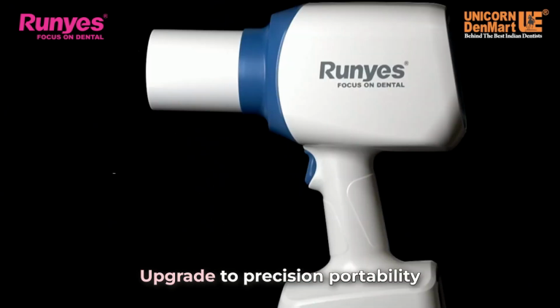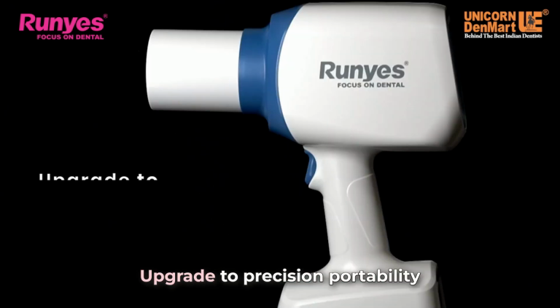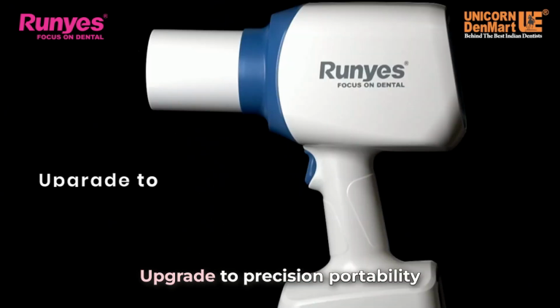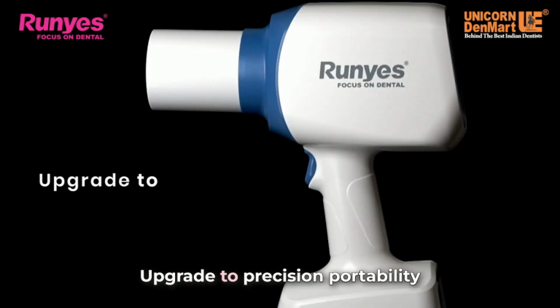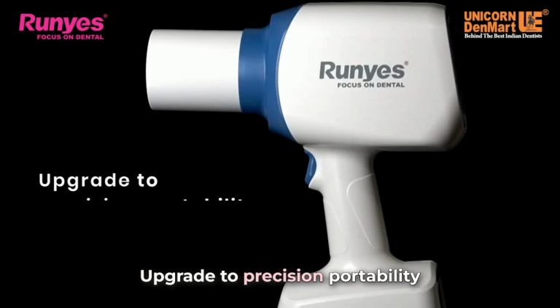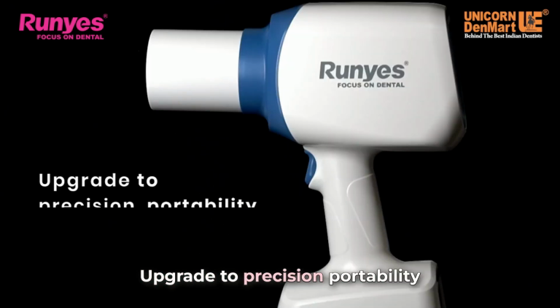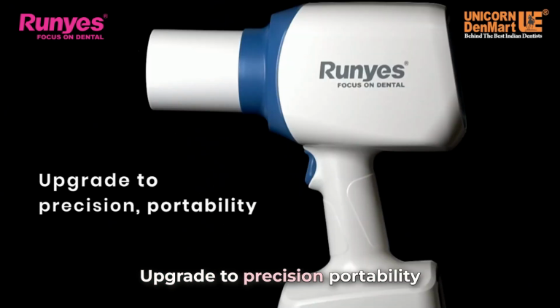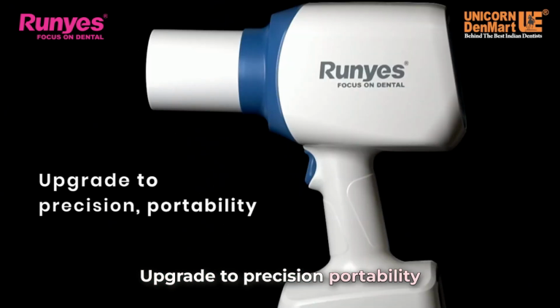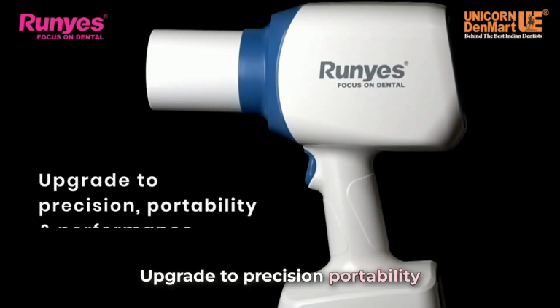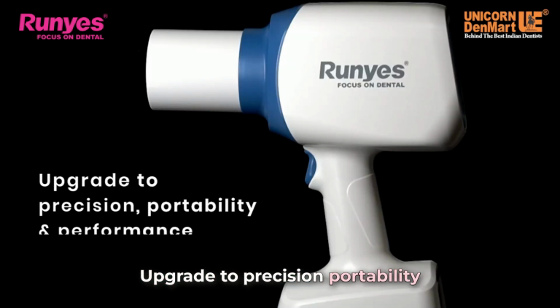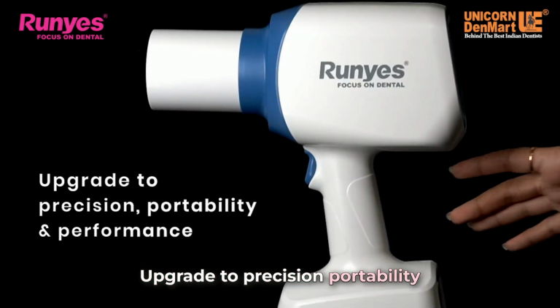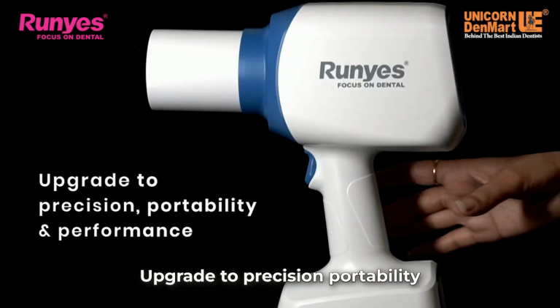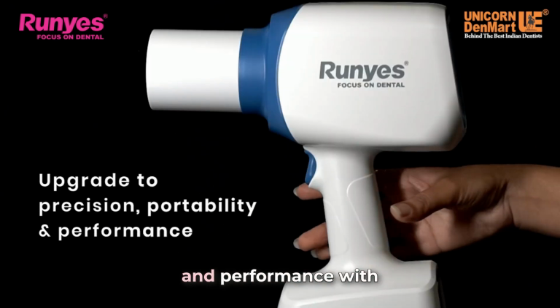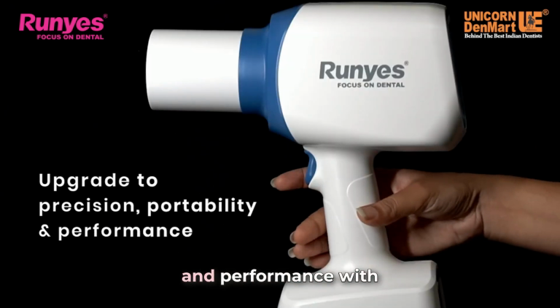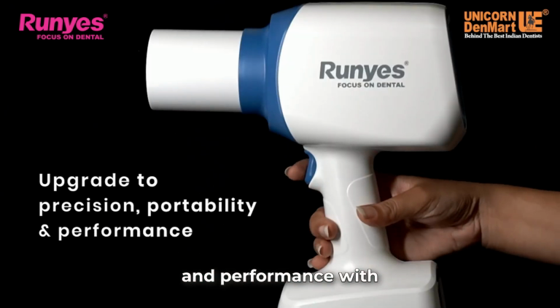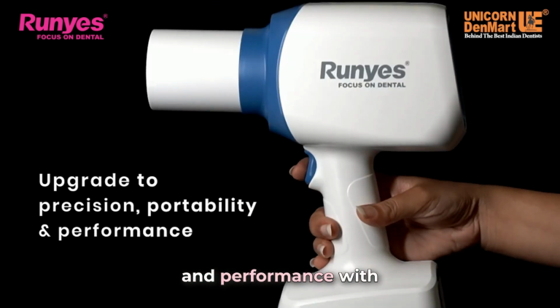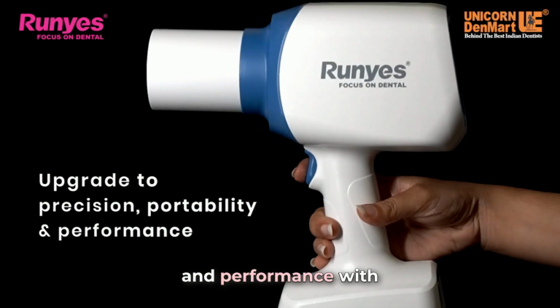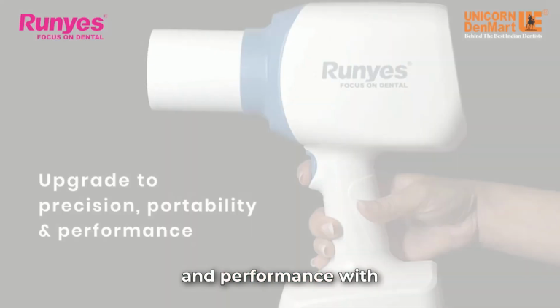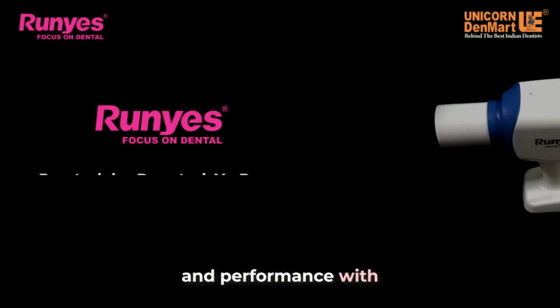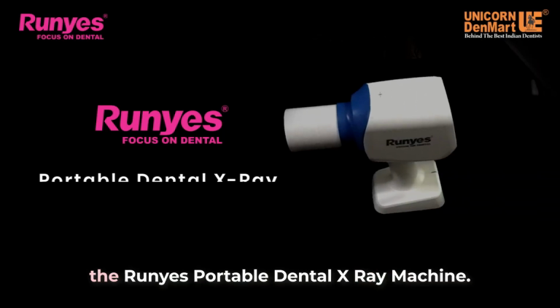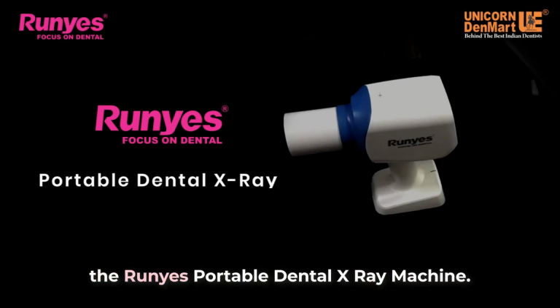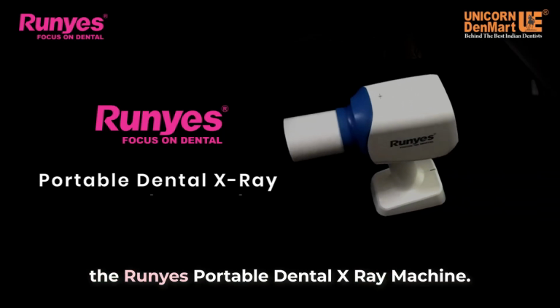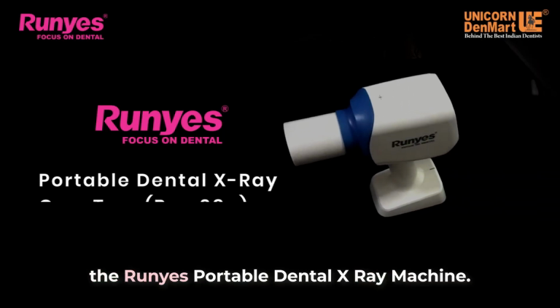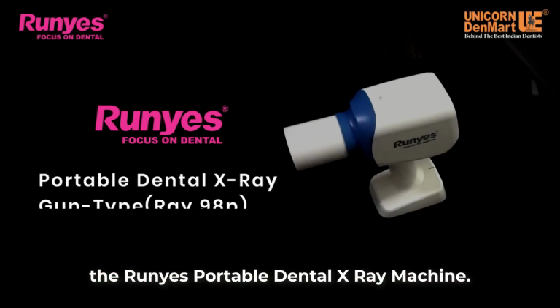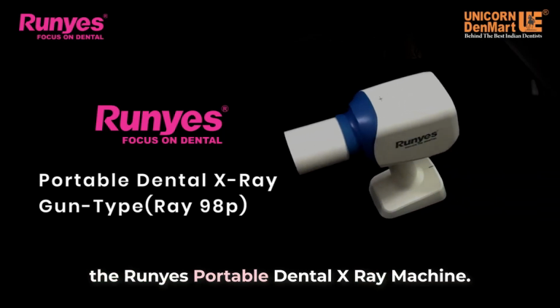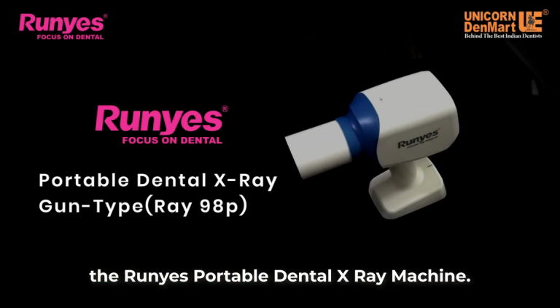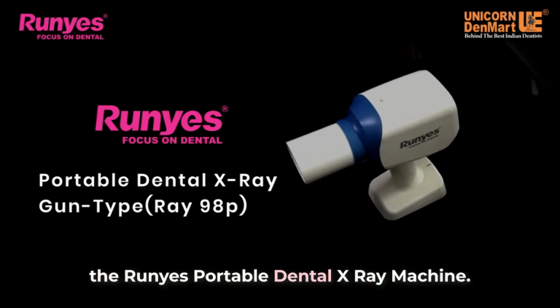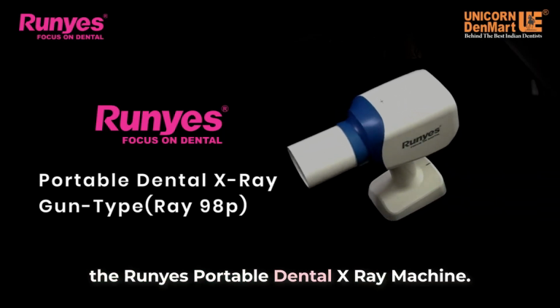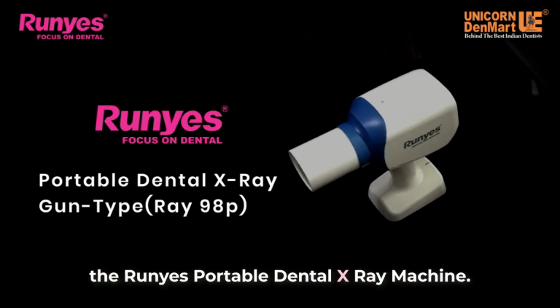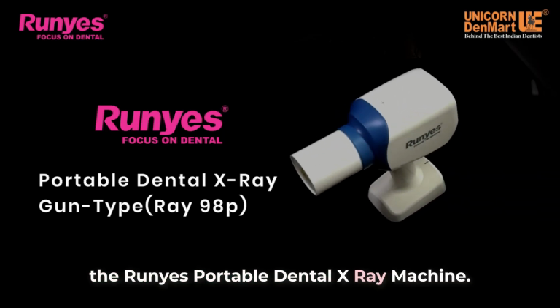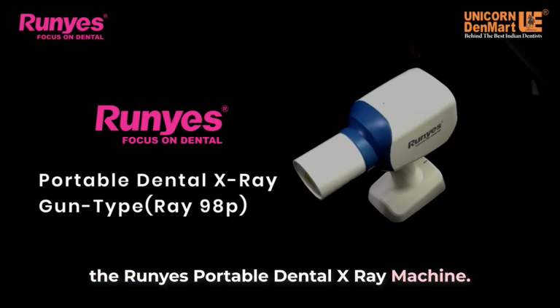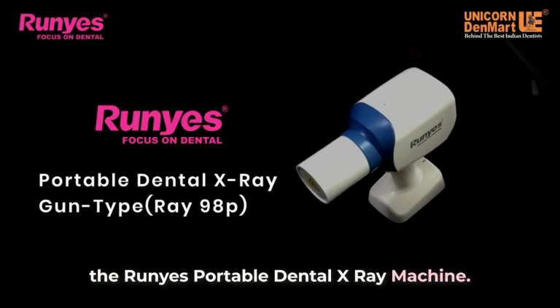Upgrade to precision, portability and performance with the Runyes Portable Dental x-ray machine.